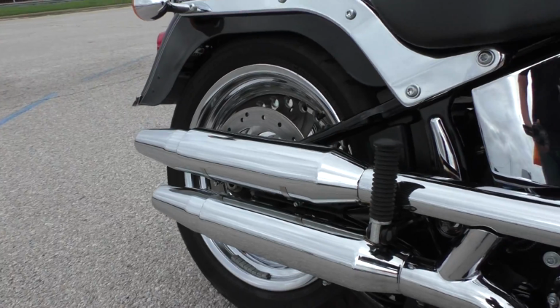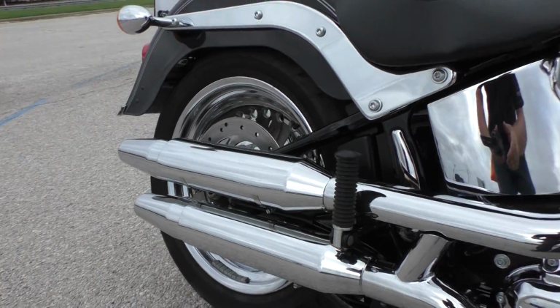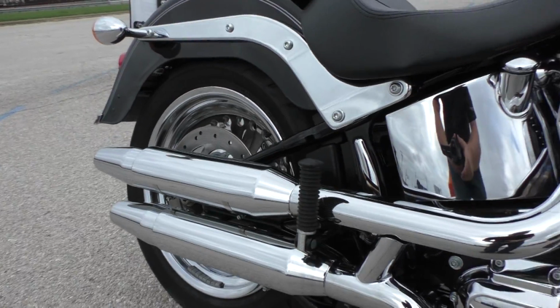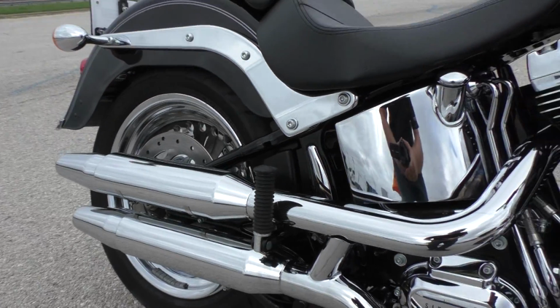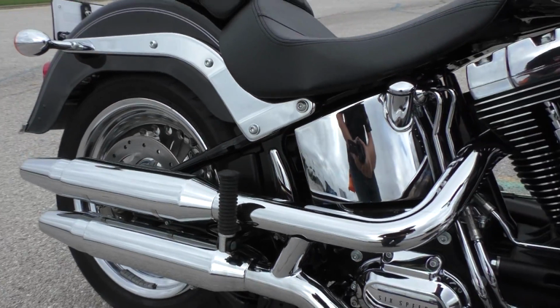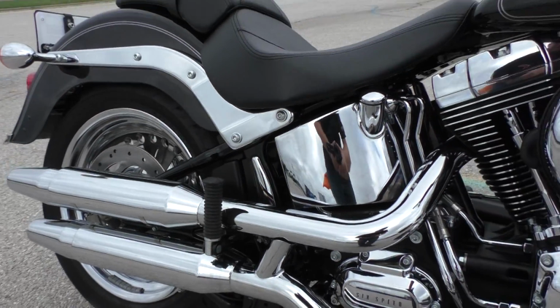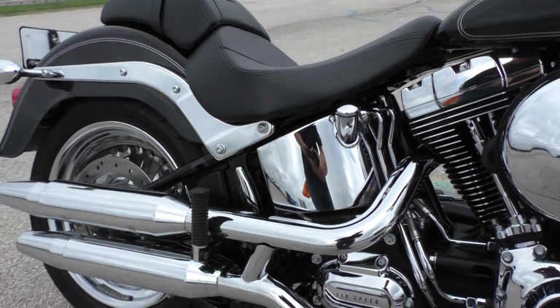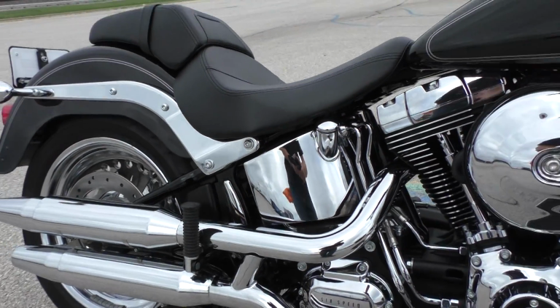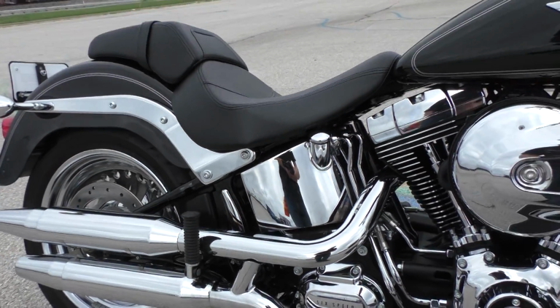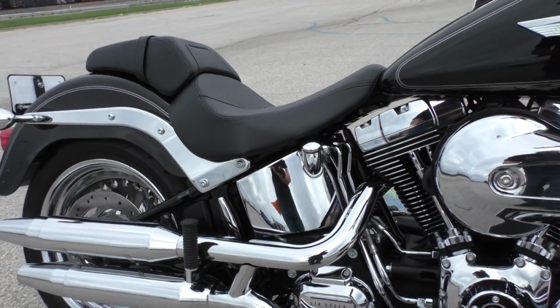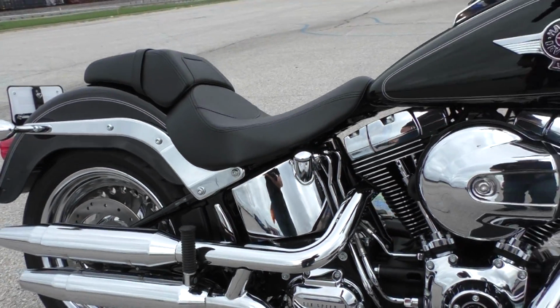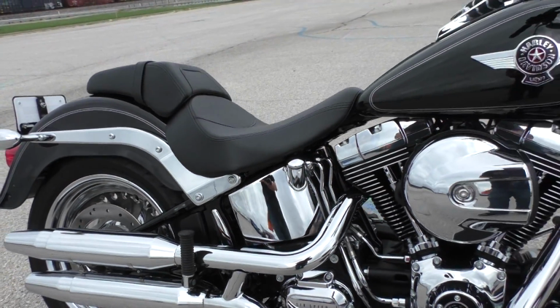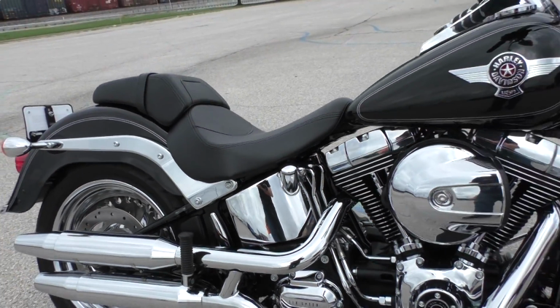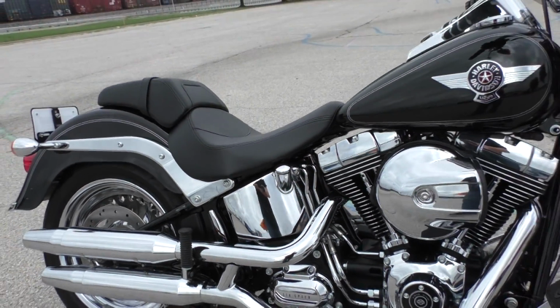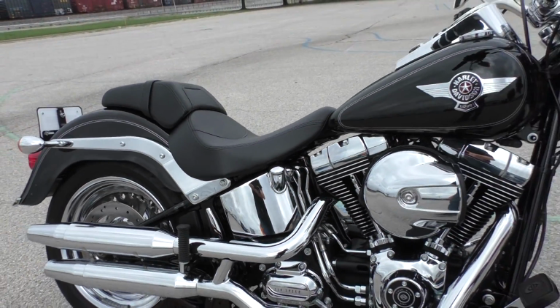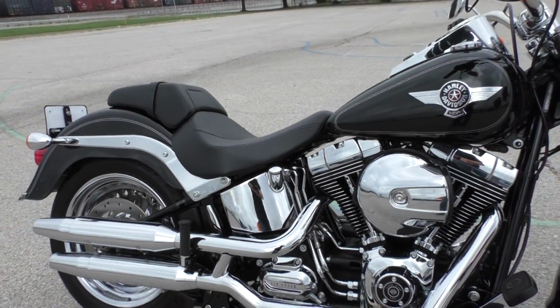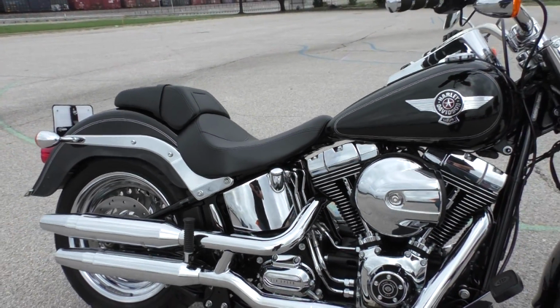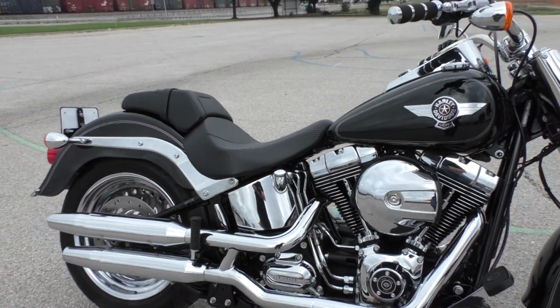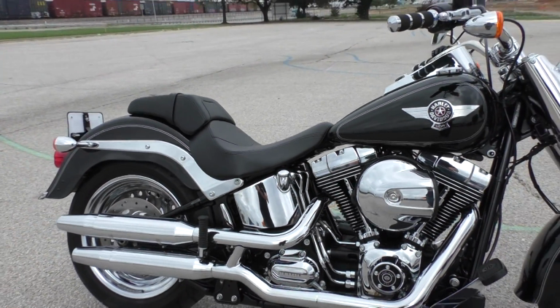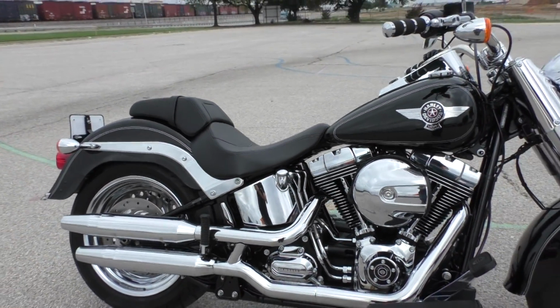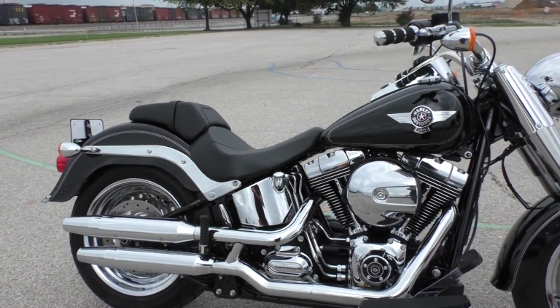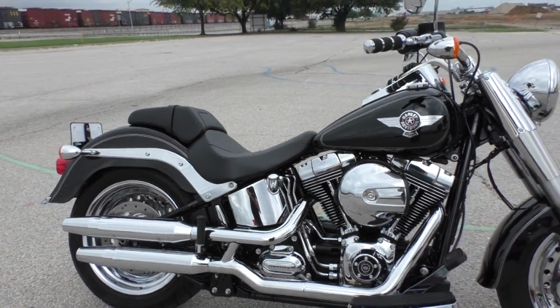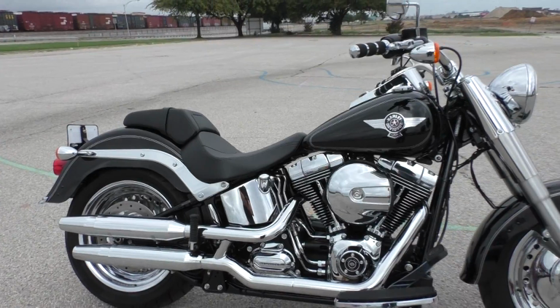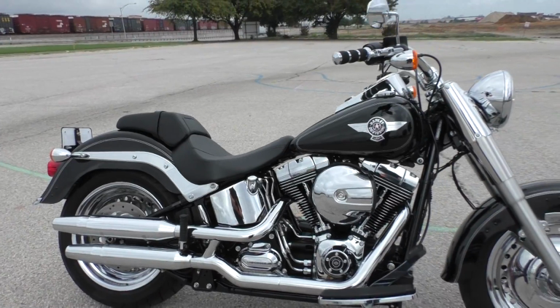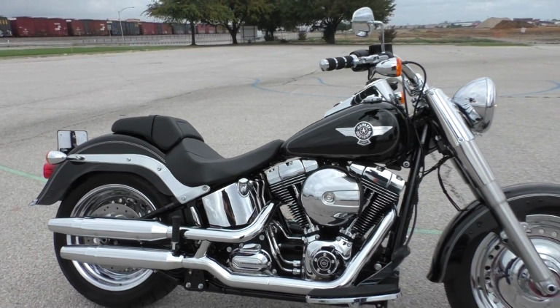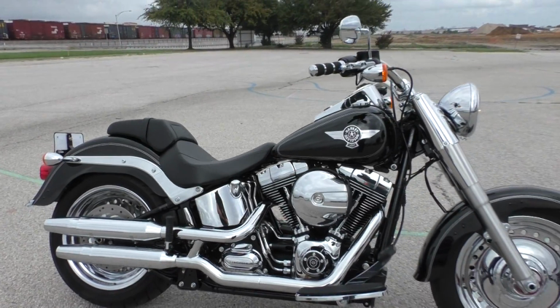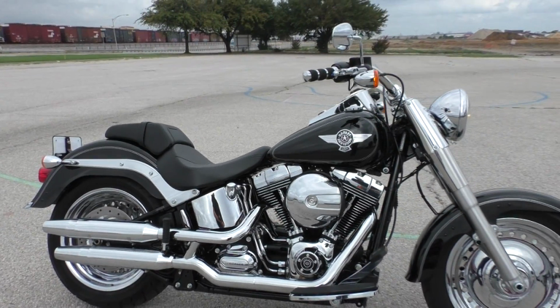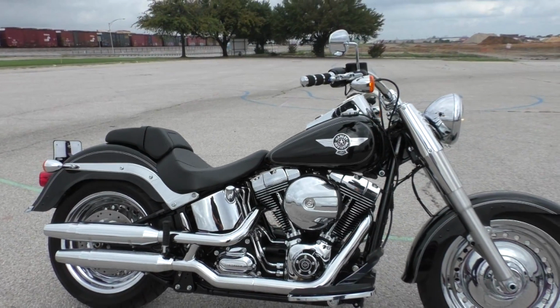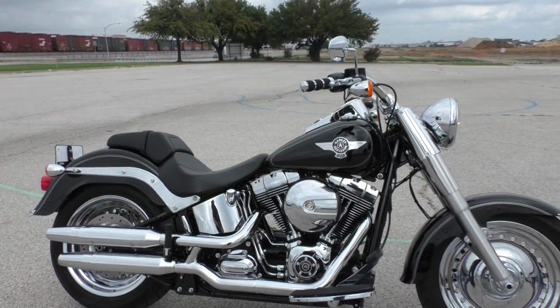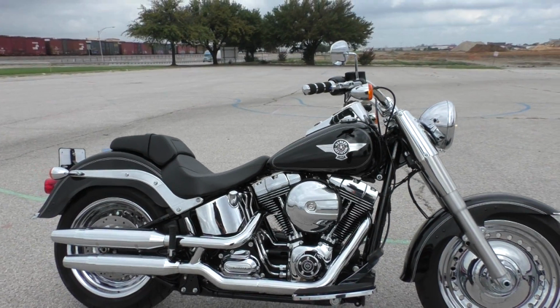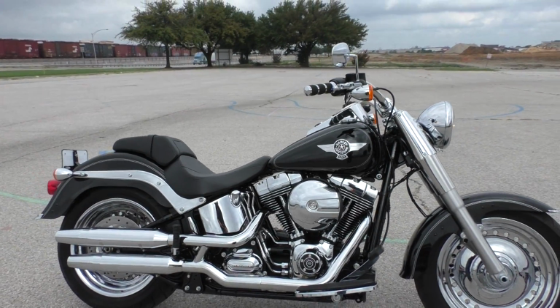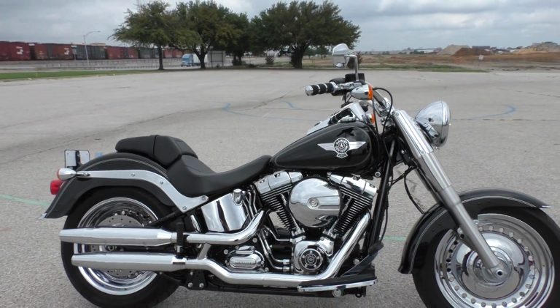If you'd like some more sound out of that 103, we've got a full parts and service department that can put a nice aftermarket exhaust system on there.